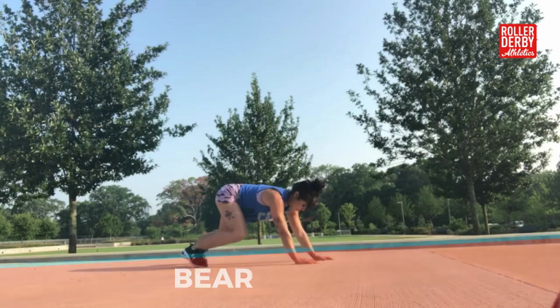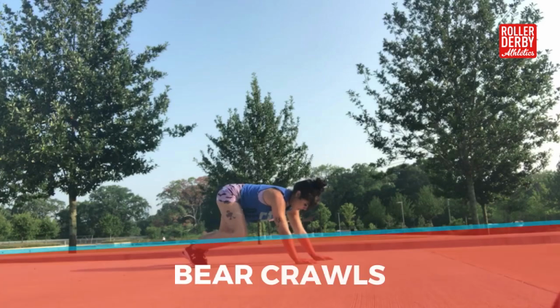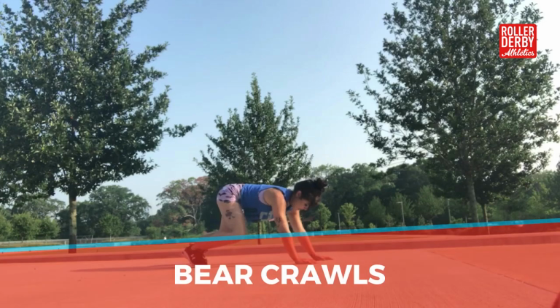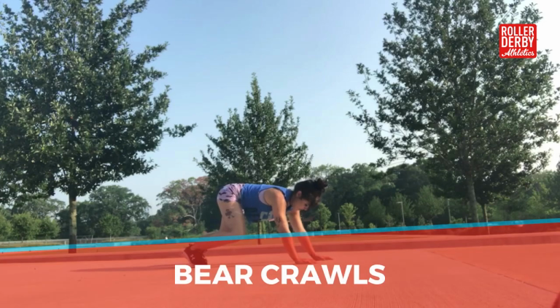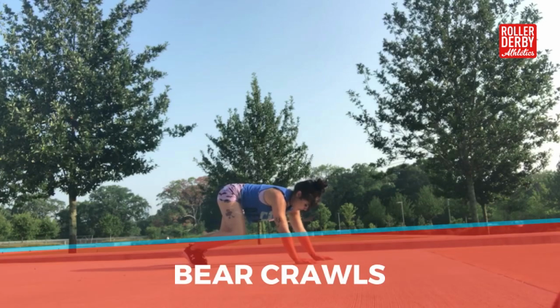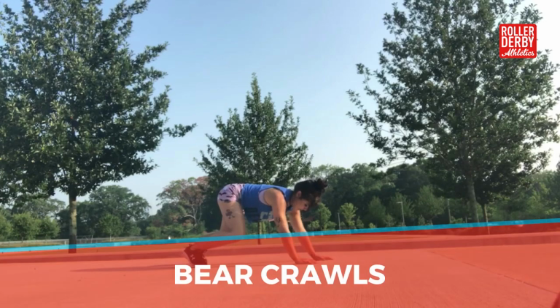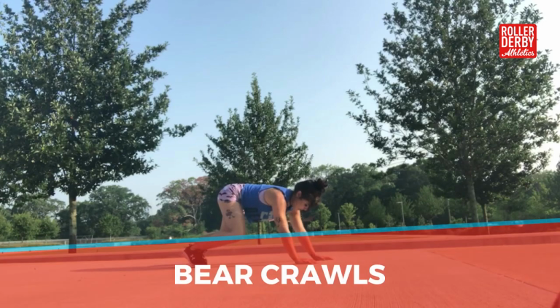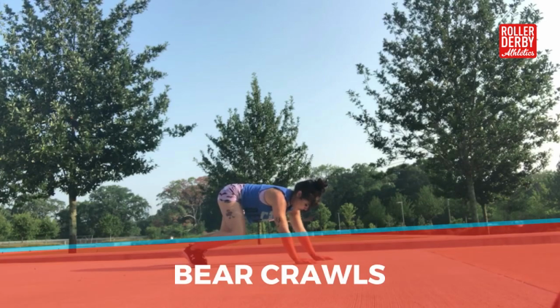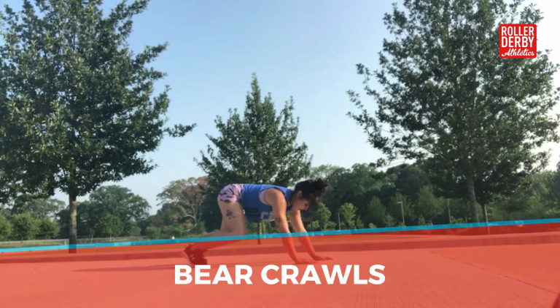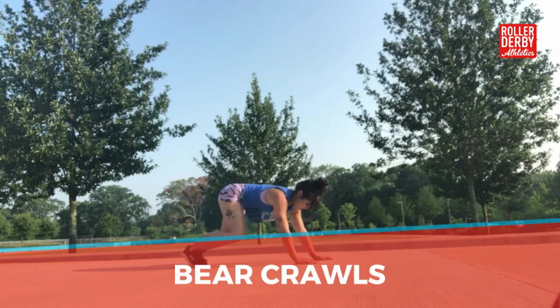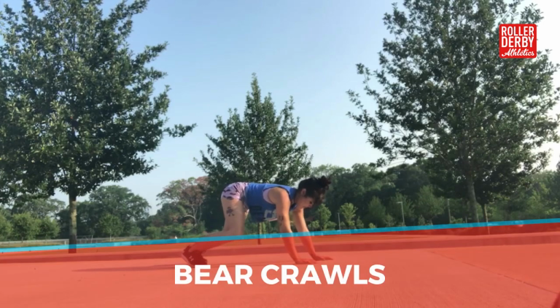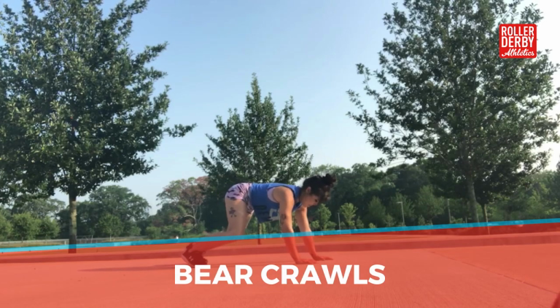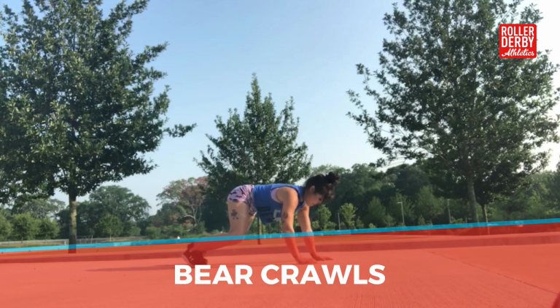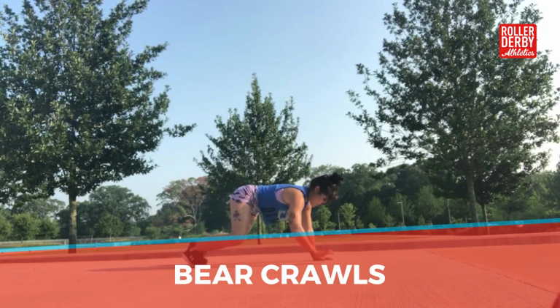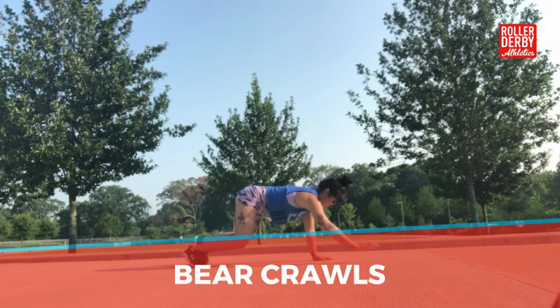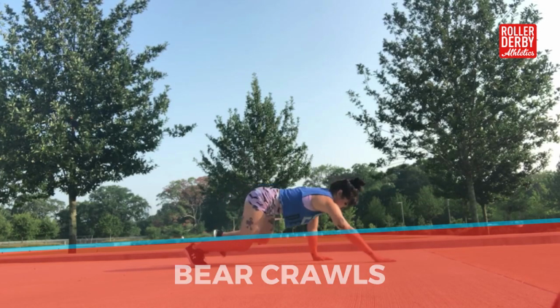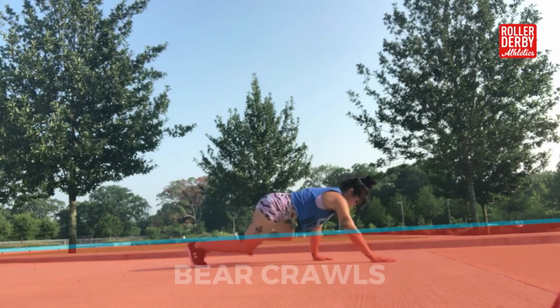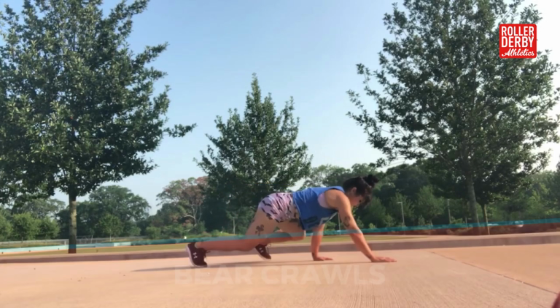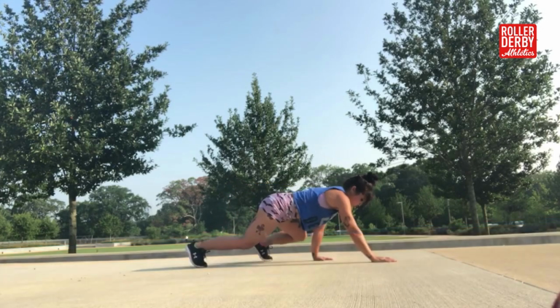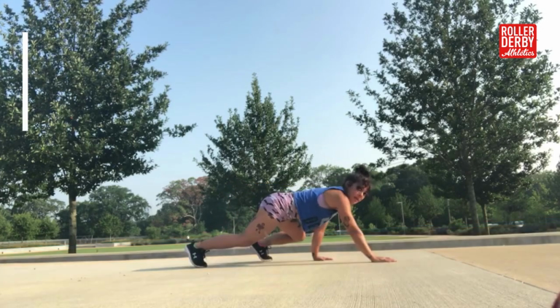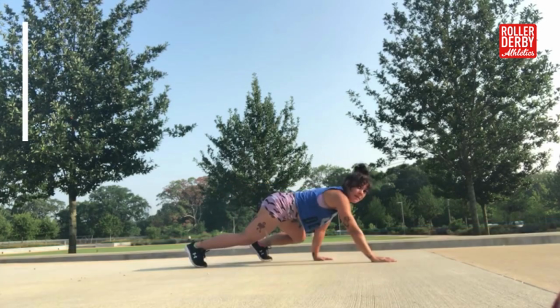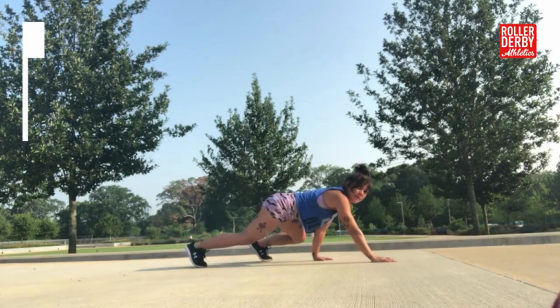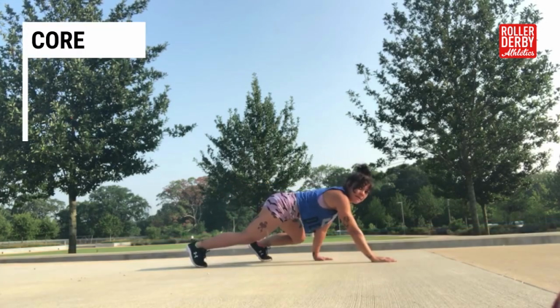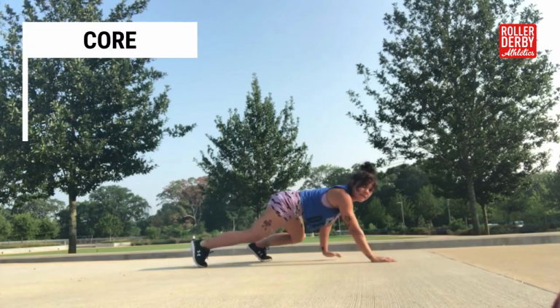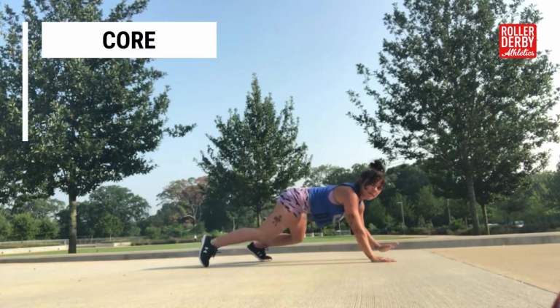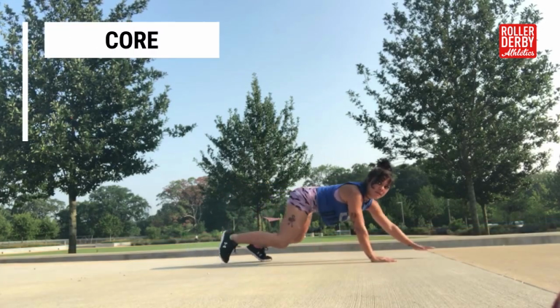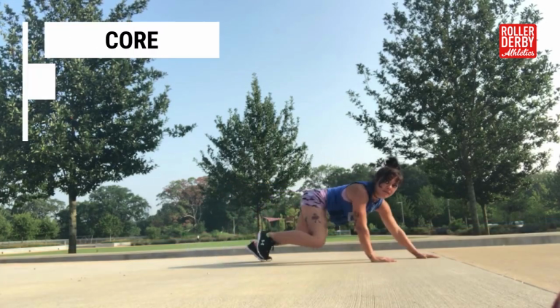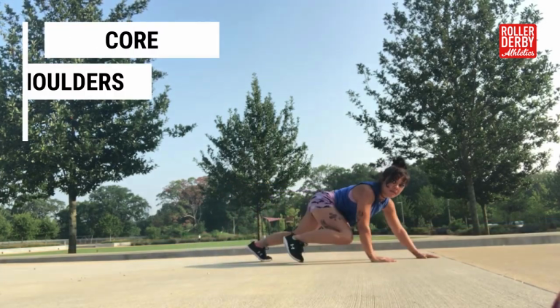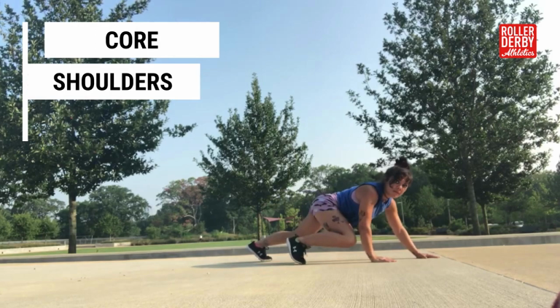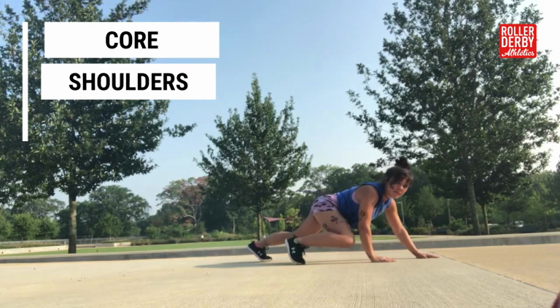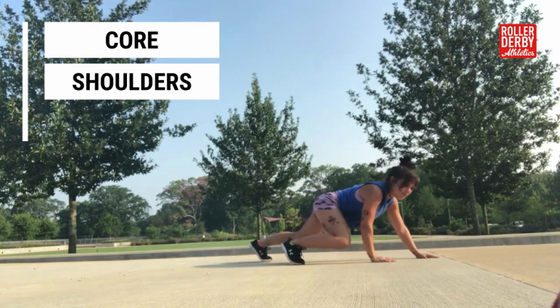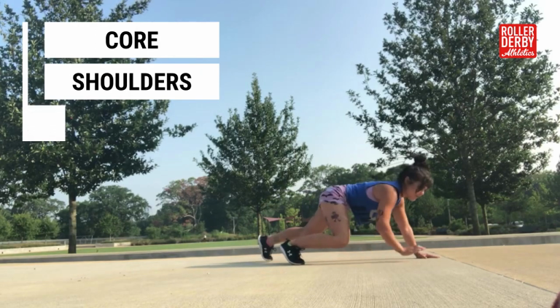Bear crawls are very easy and something you should try. They work the core, the shoulders, and the quads.